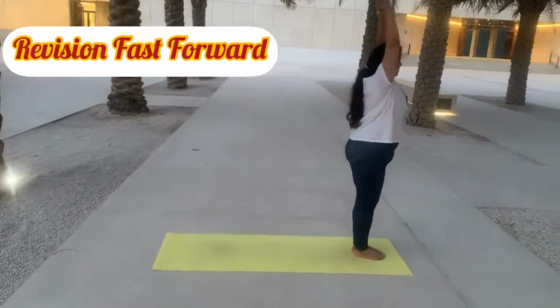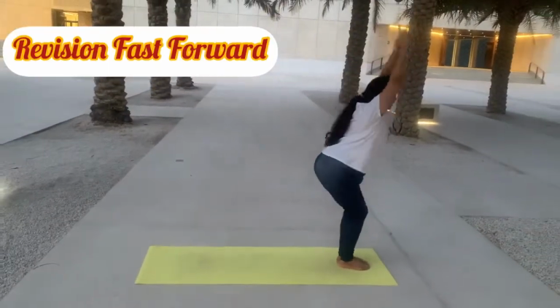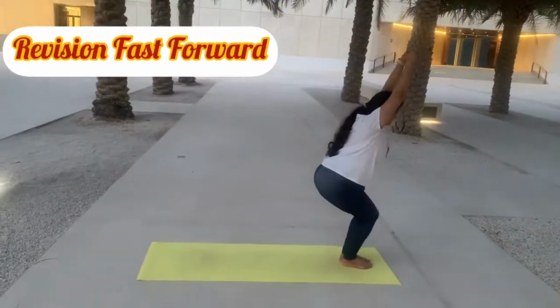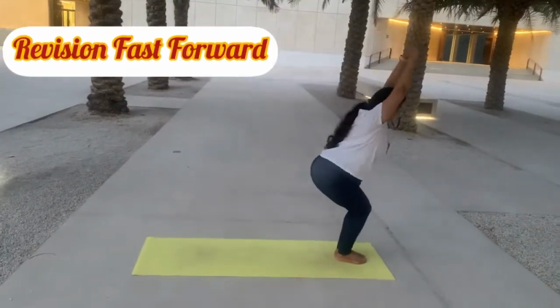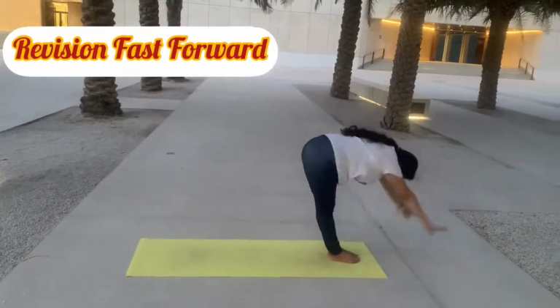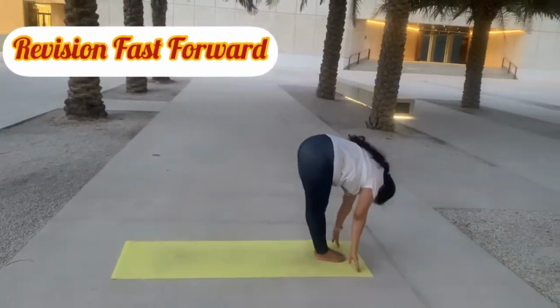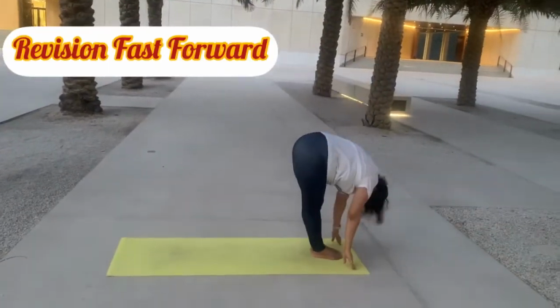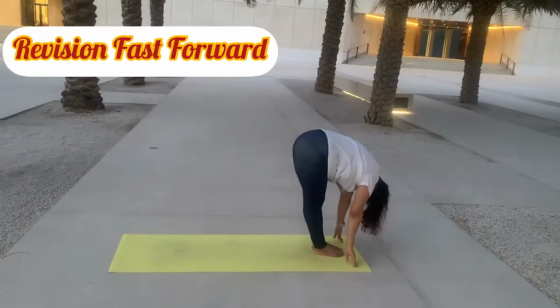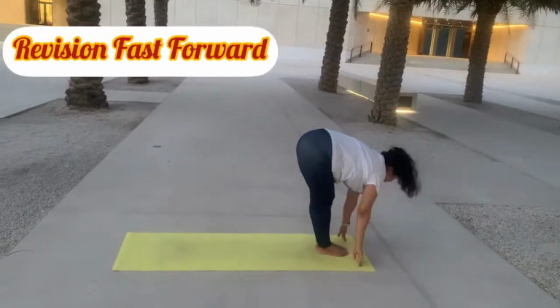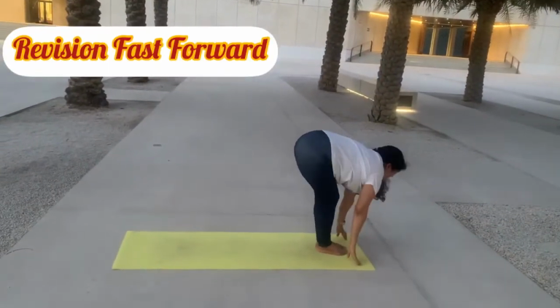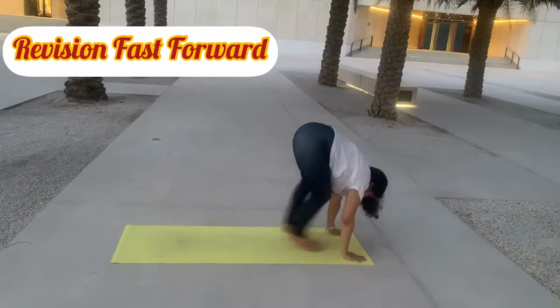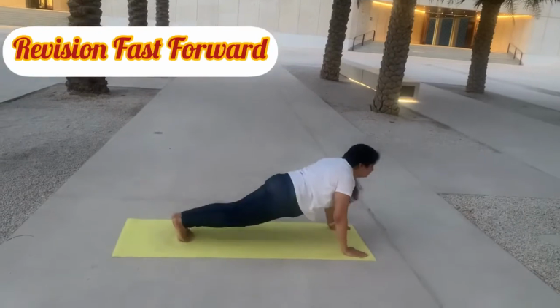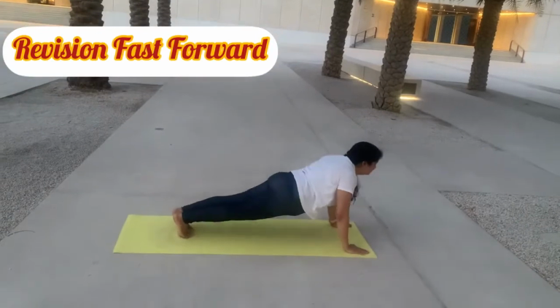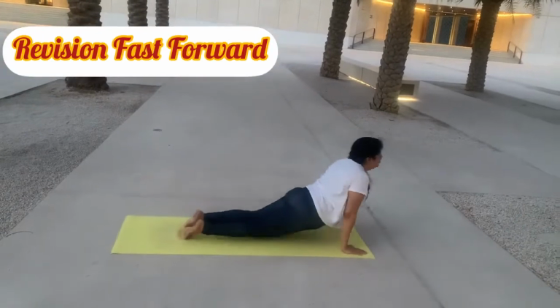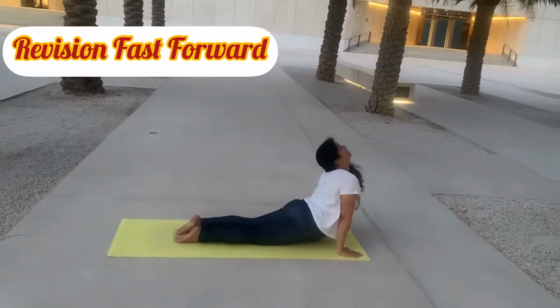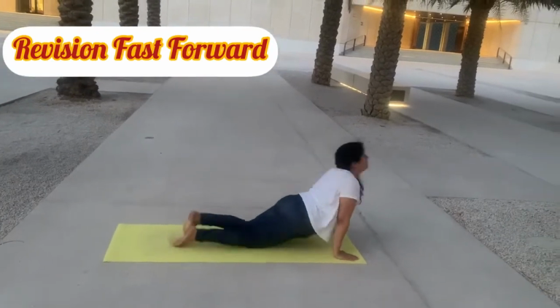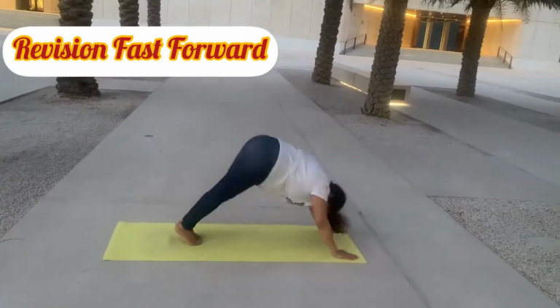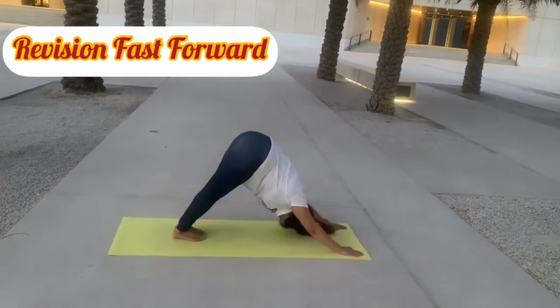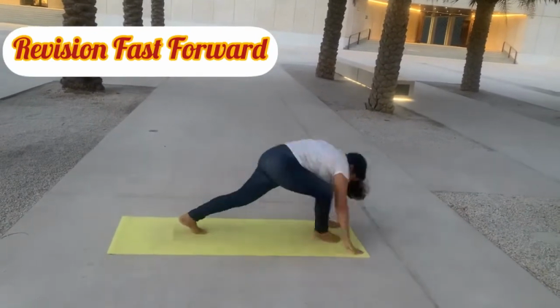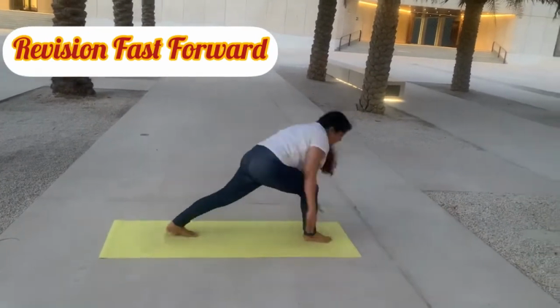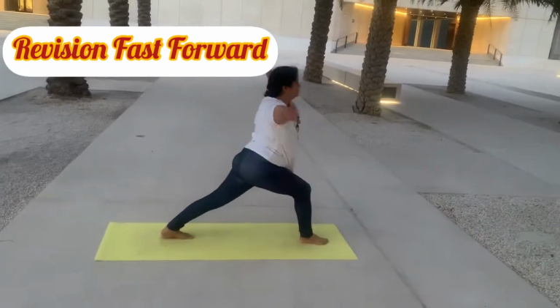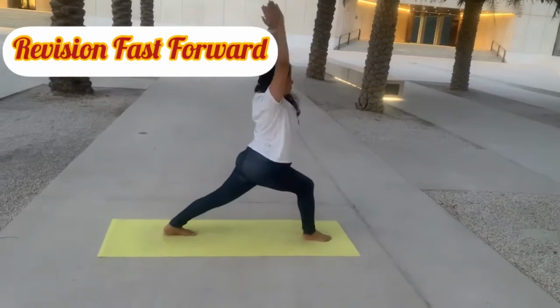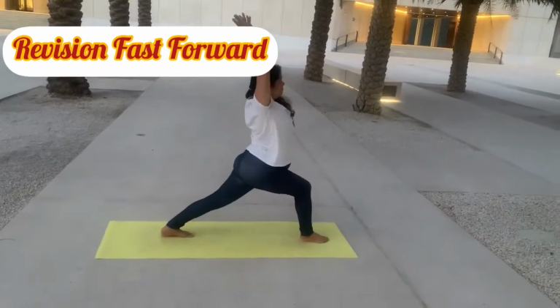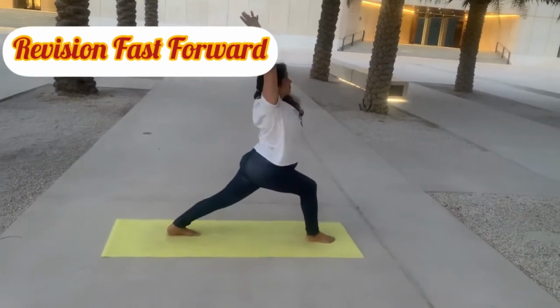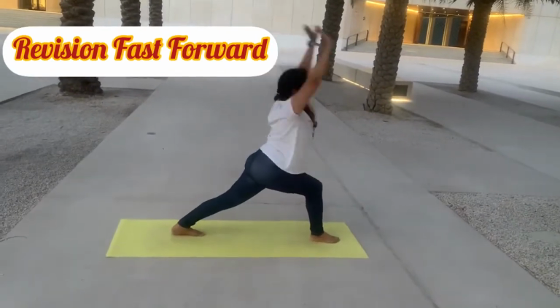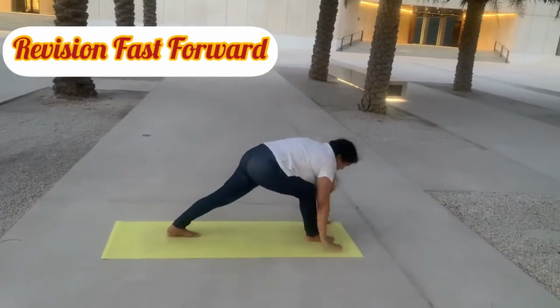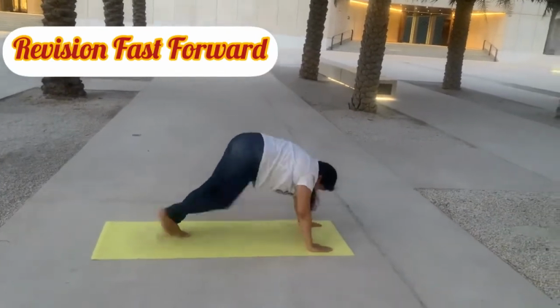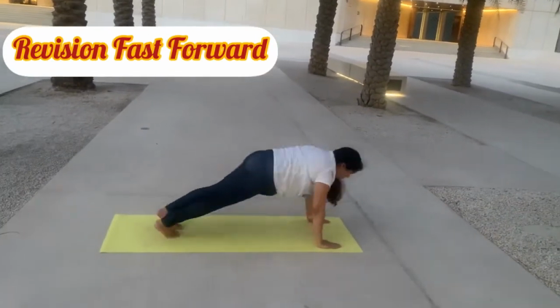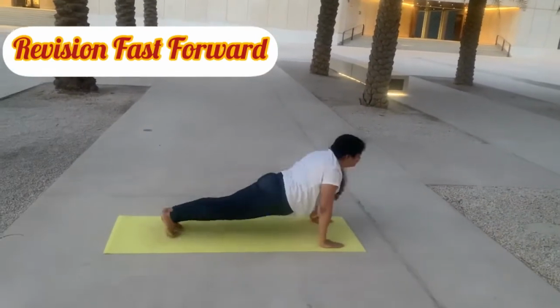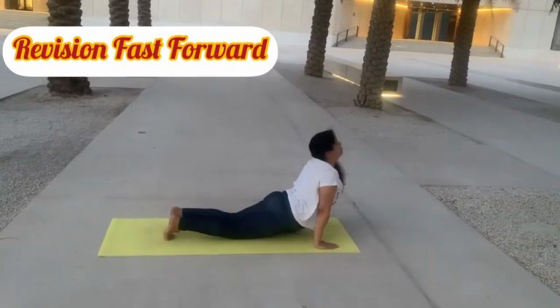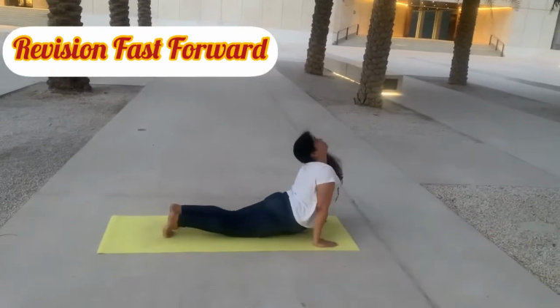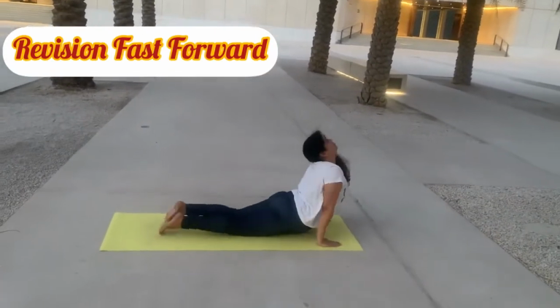Now let's check again in fast-forward mode for revision. Observe all the poses carefully.